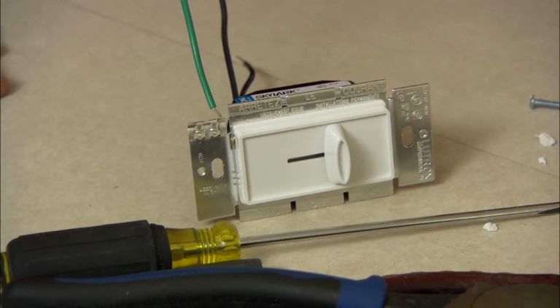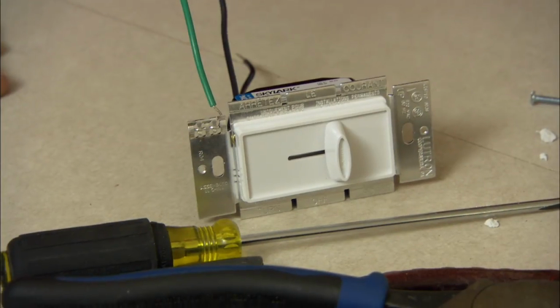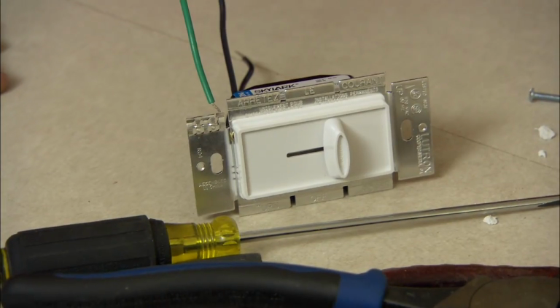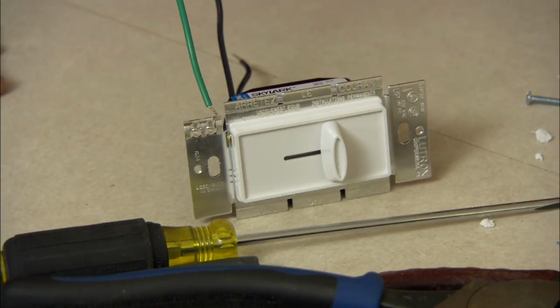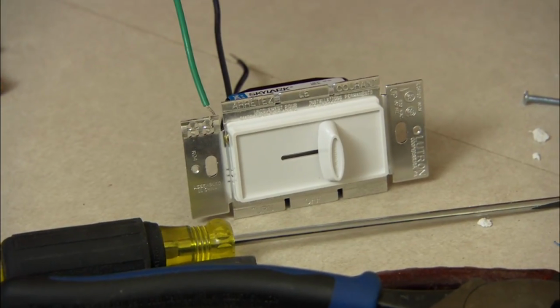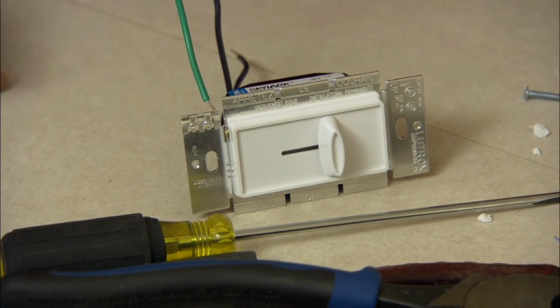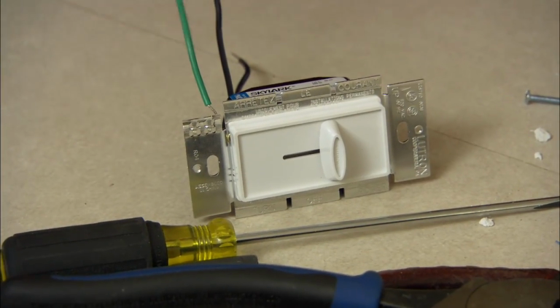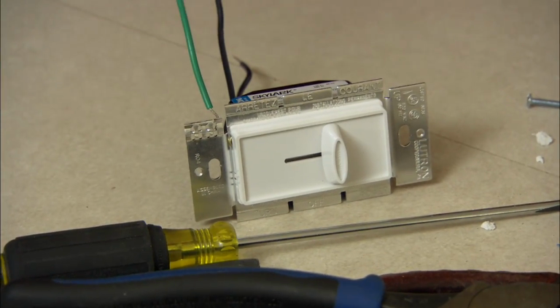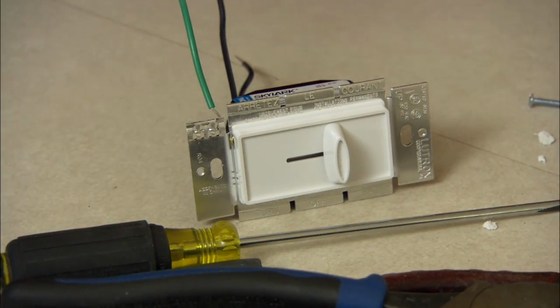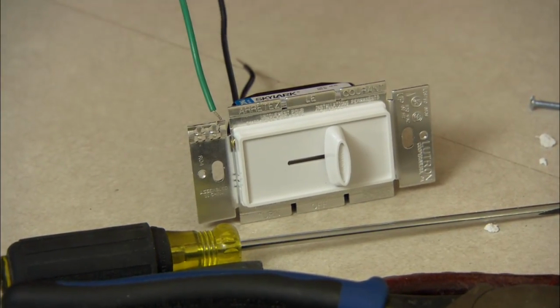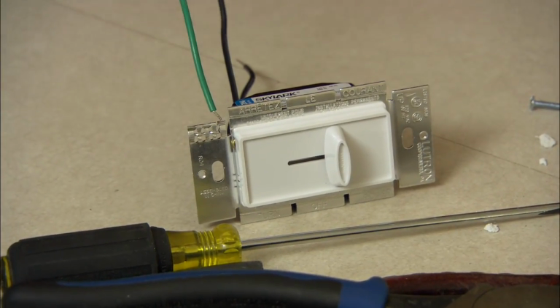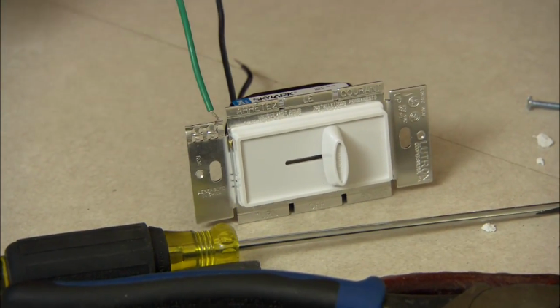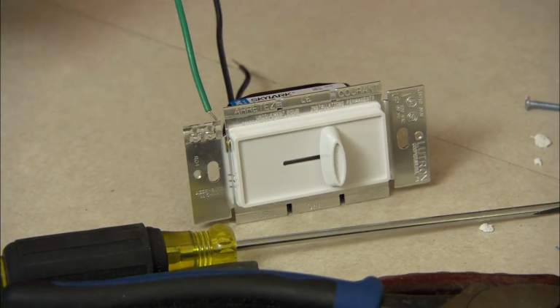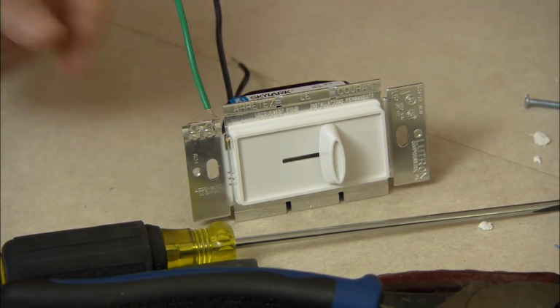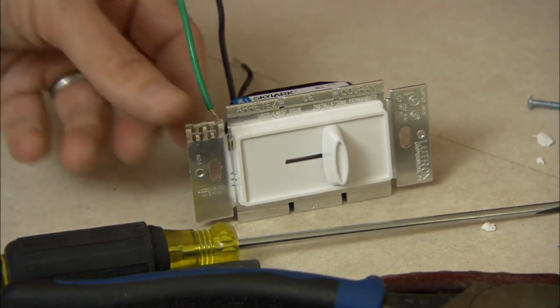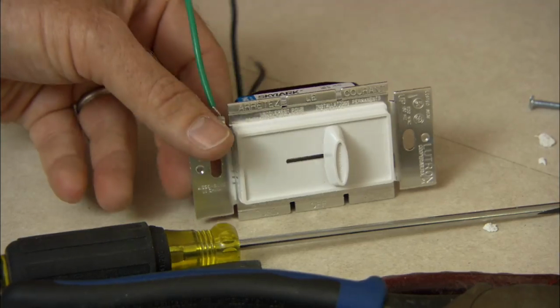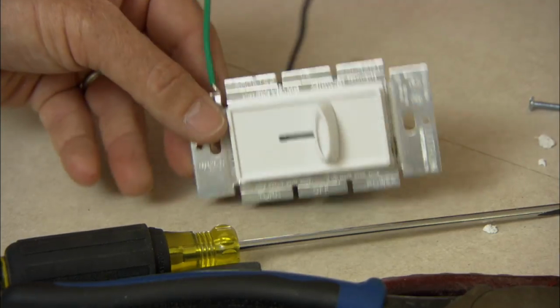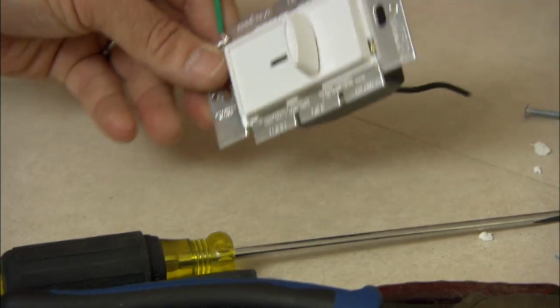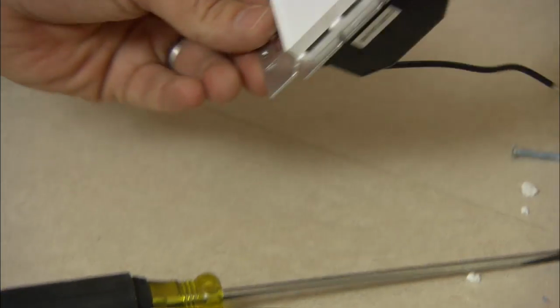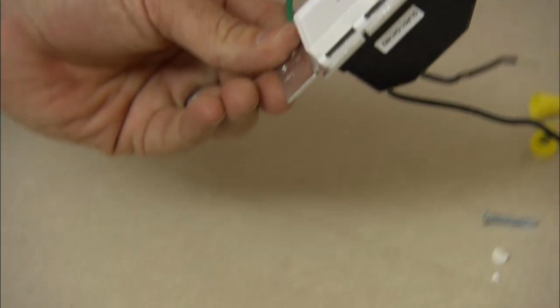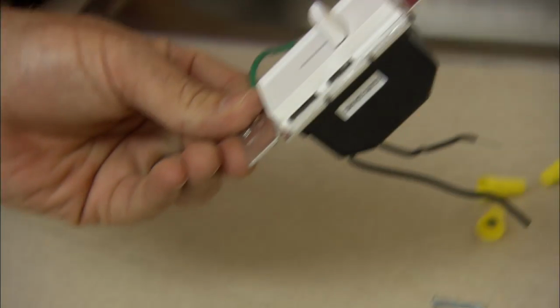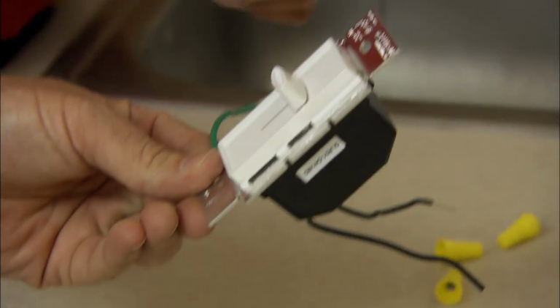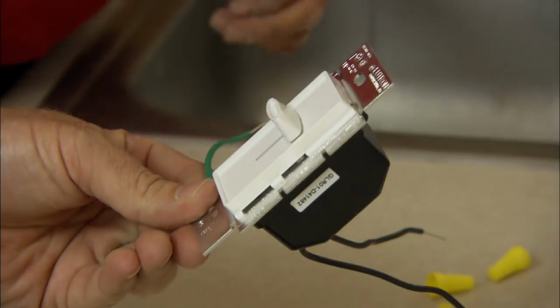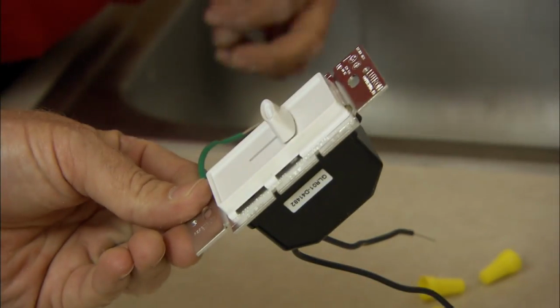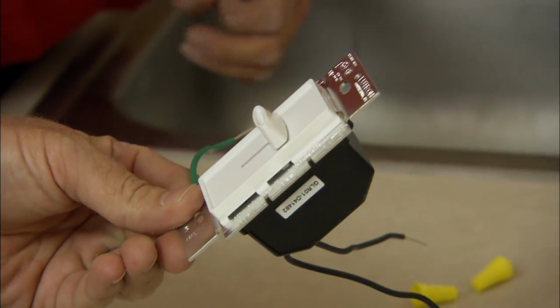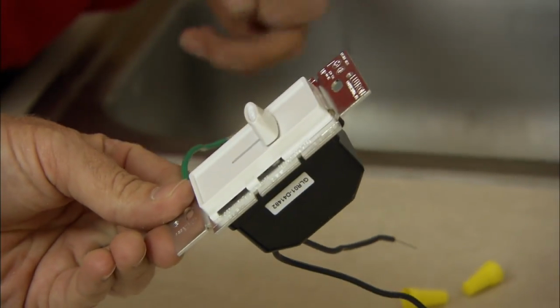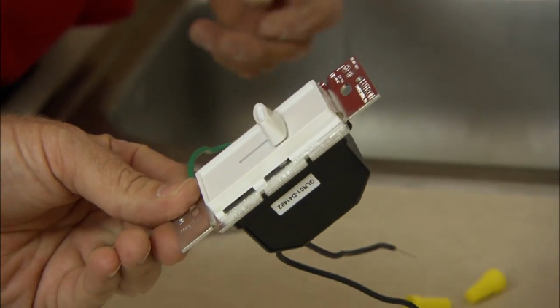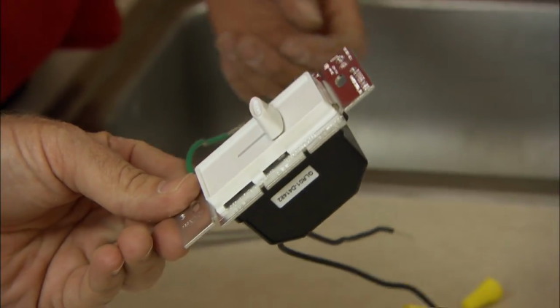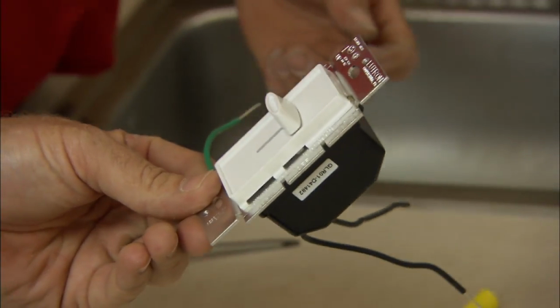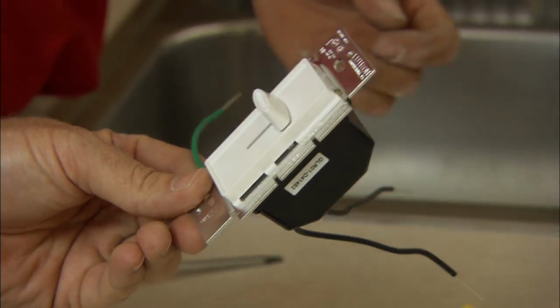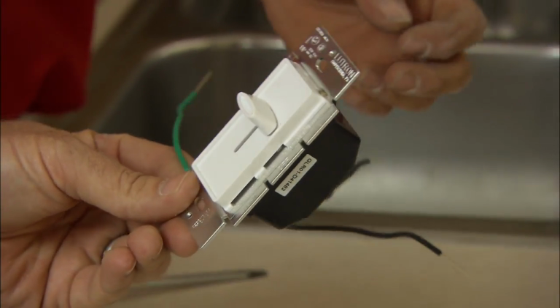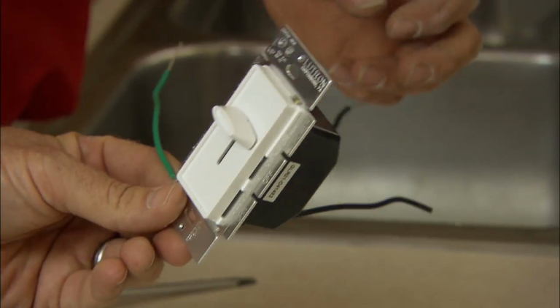So the two existing switches are rewired and now it's time to put in the third switch. In this case we've chosen a dimmer.